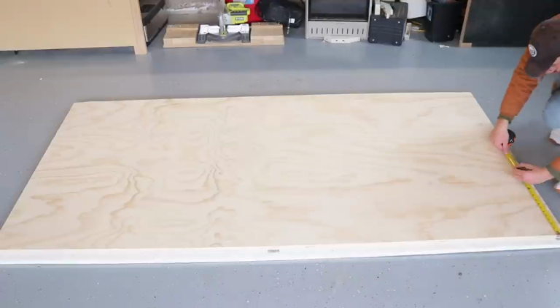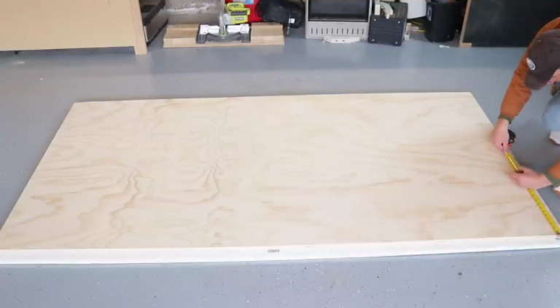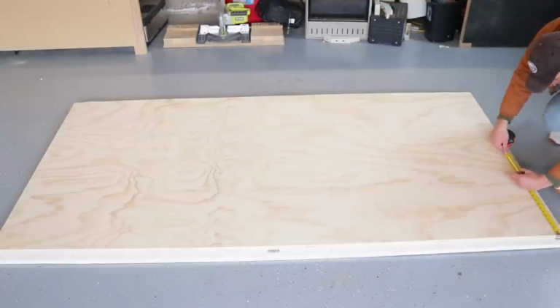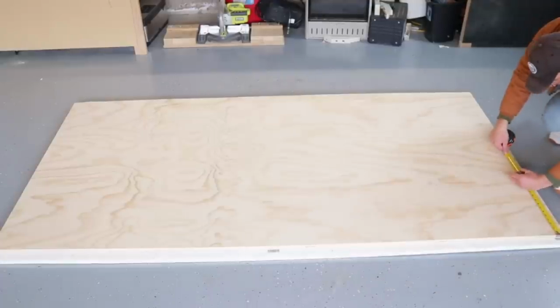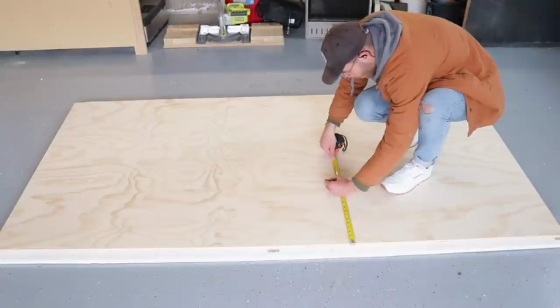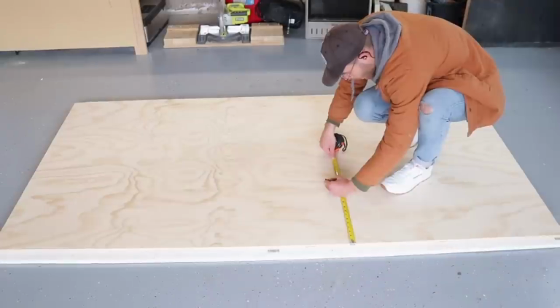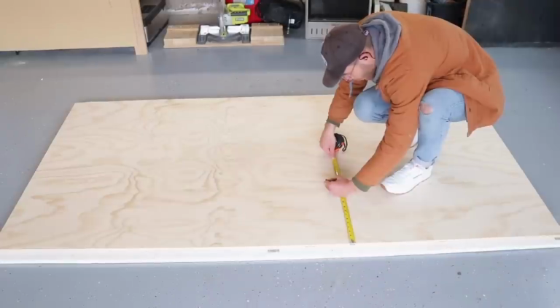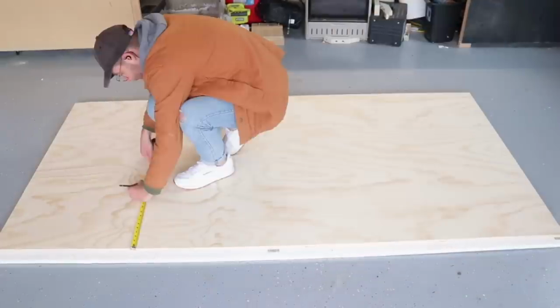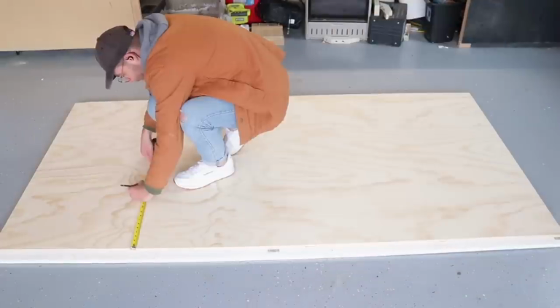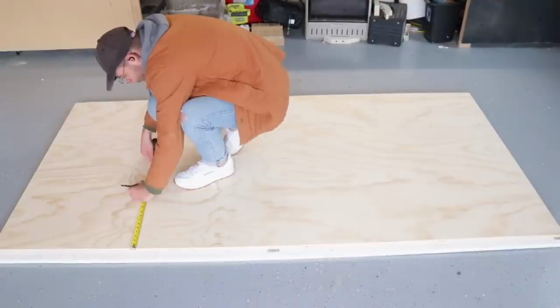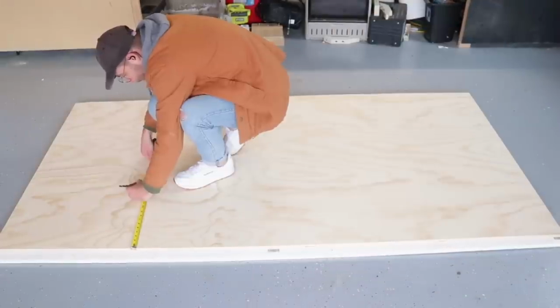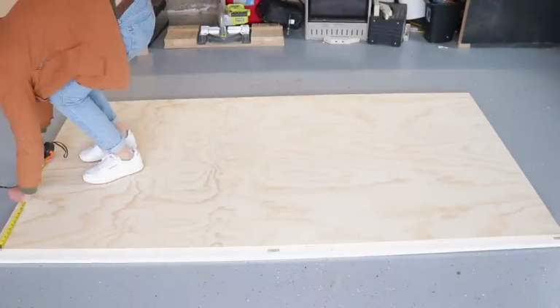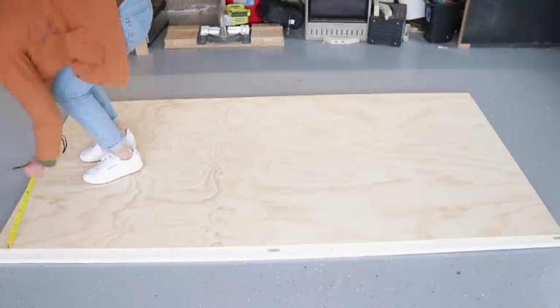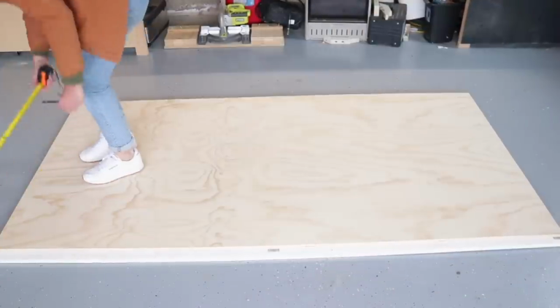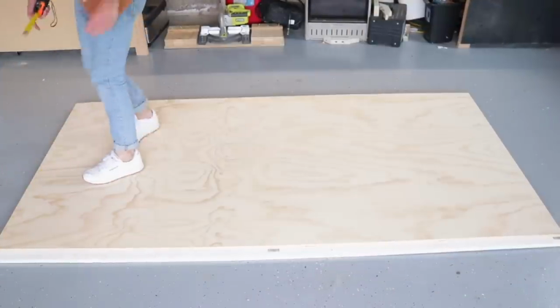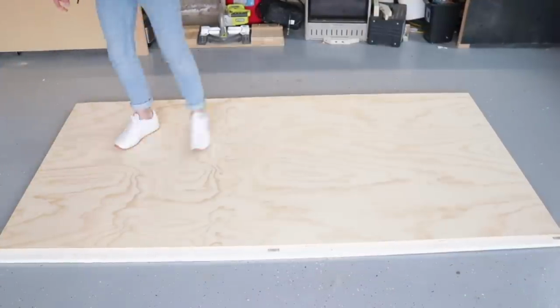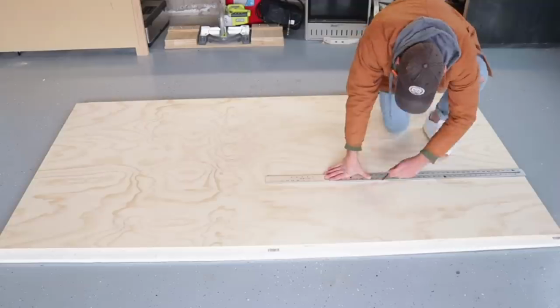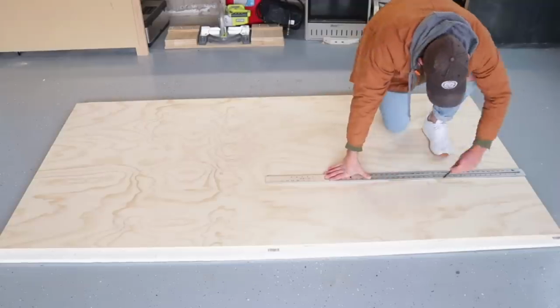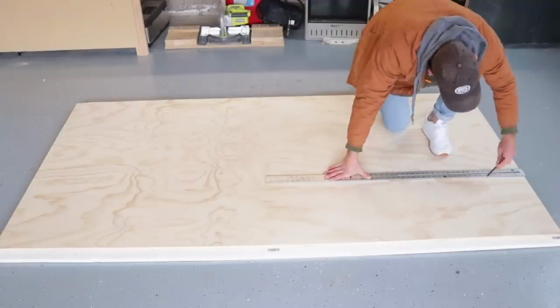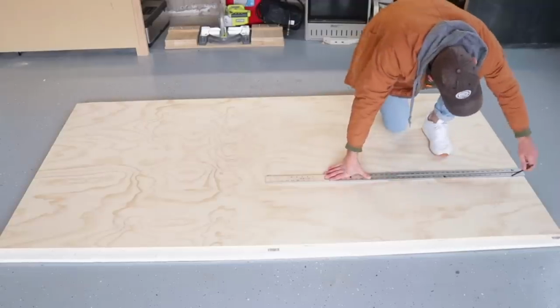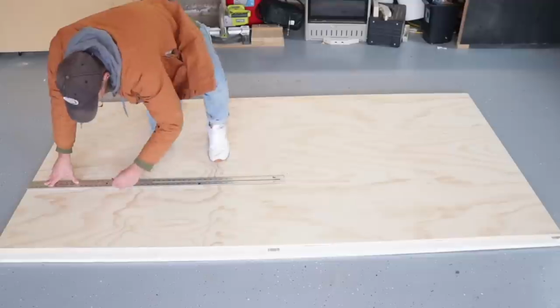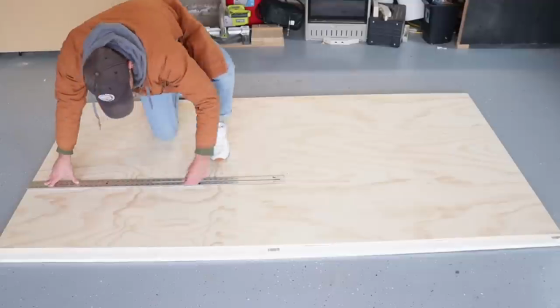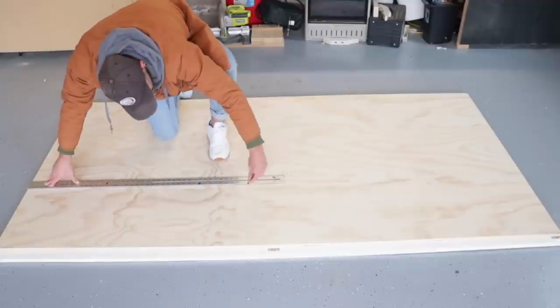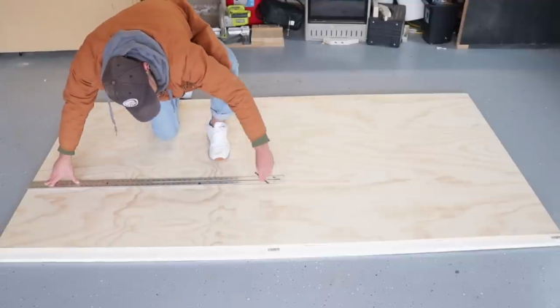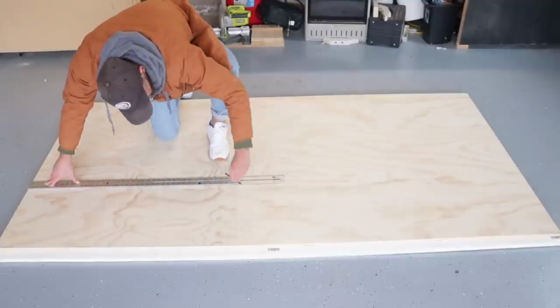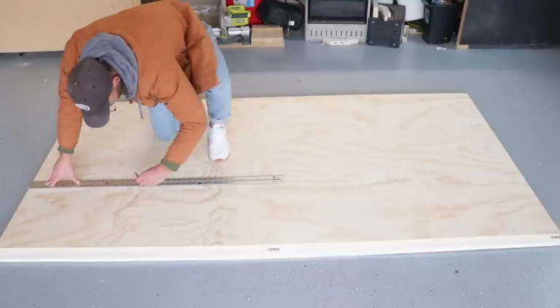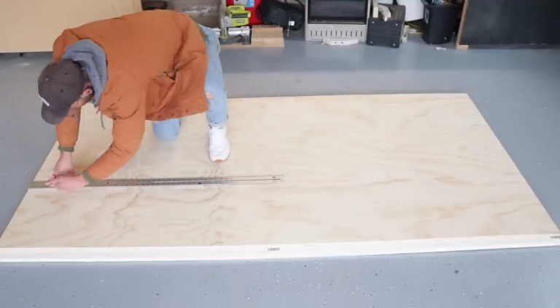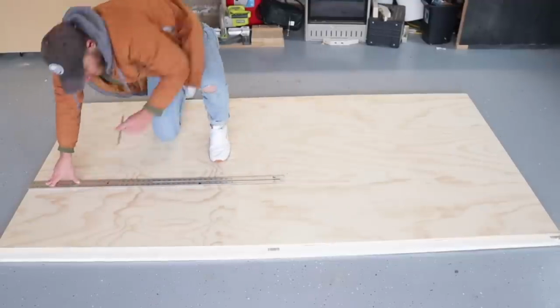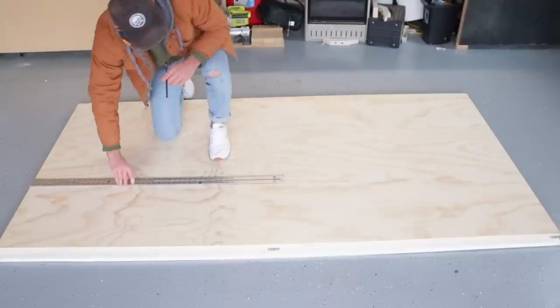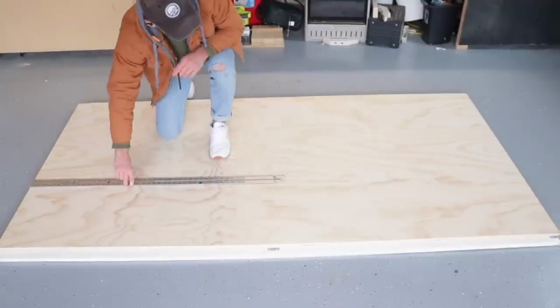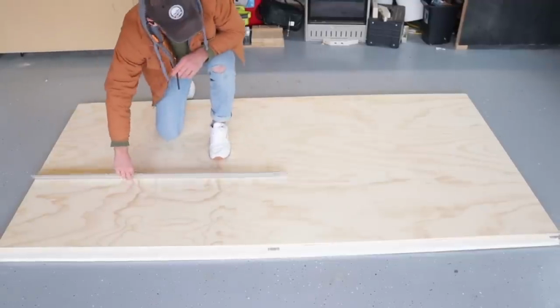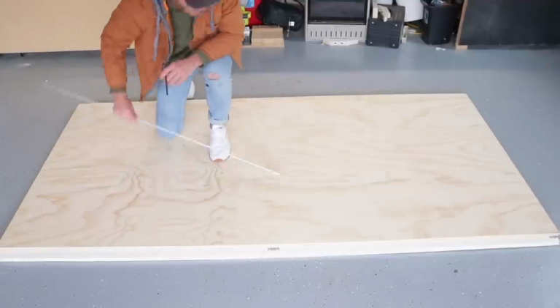To start this project I got a sheet of three-quarter inch pine plywood and I broke it down into three 16-inch wide pieces, although I'm only going to be using two.